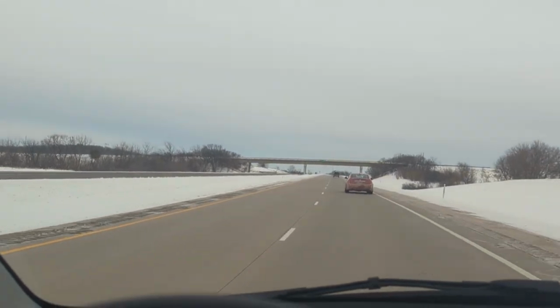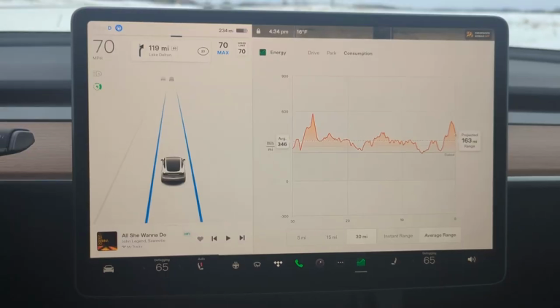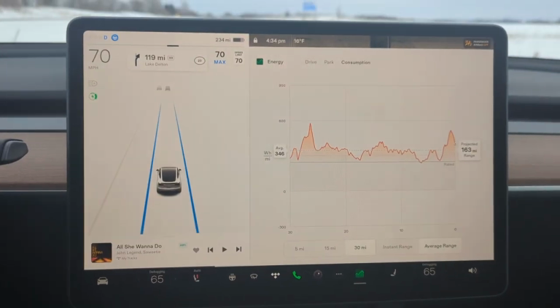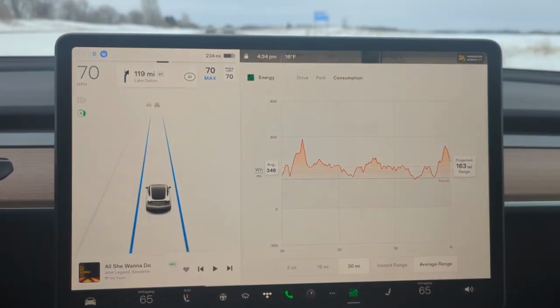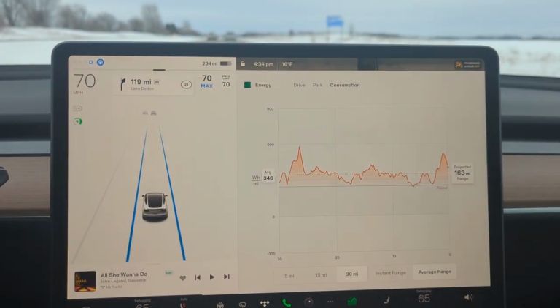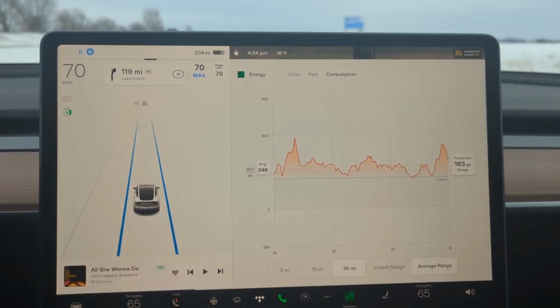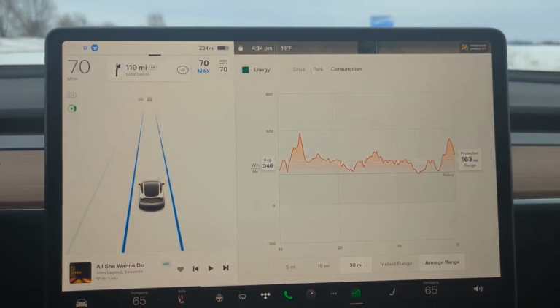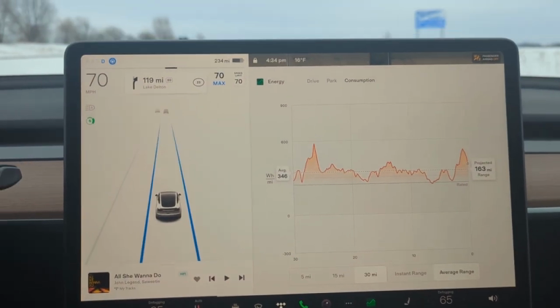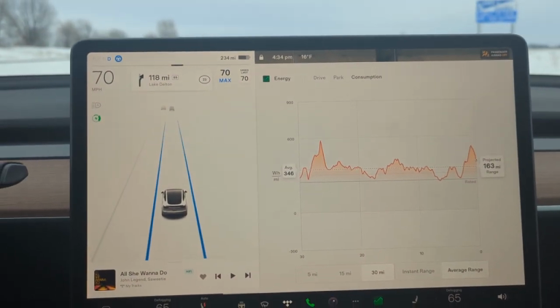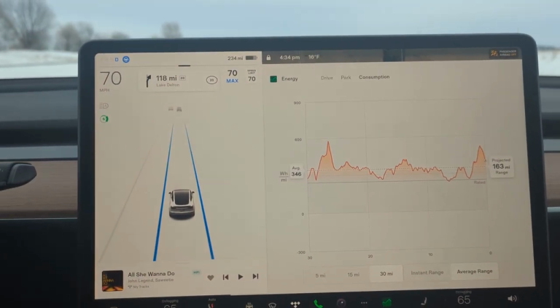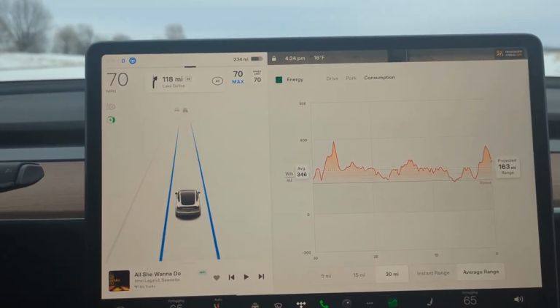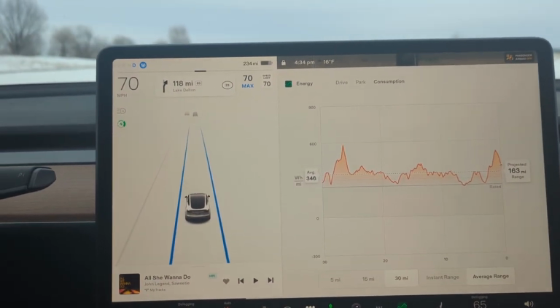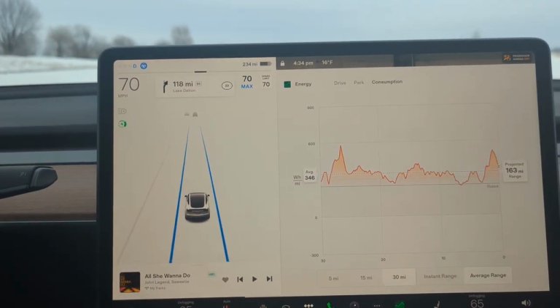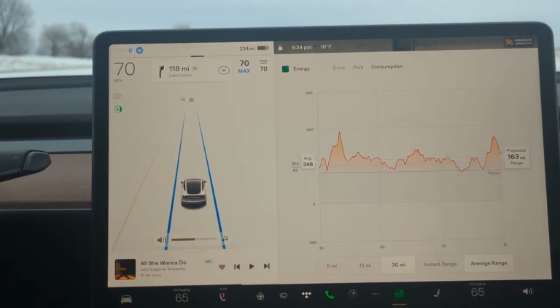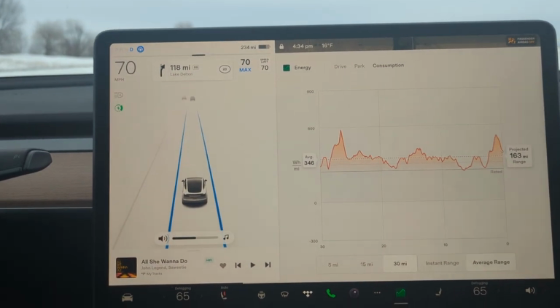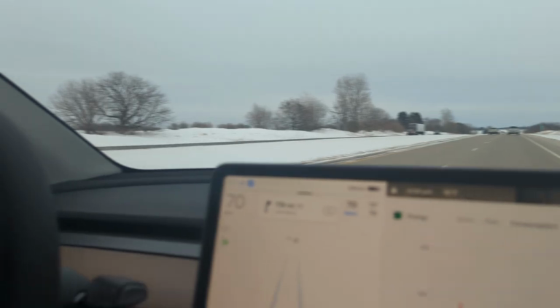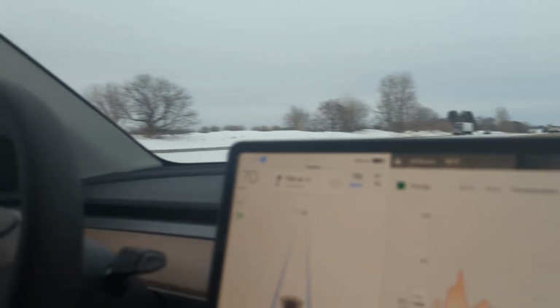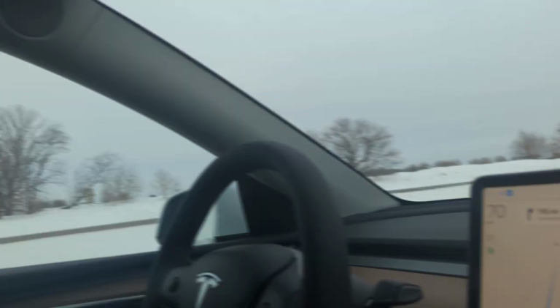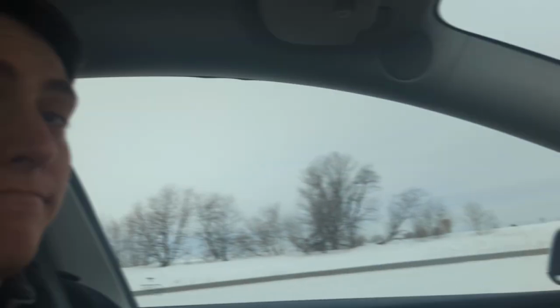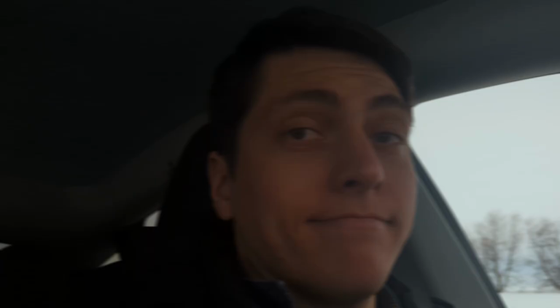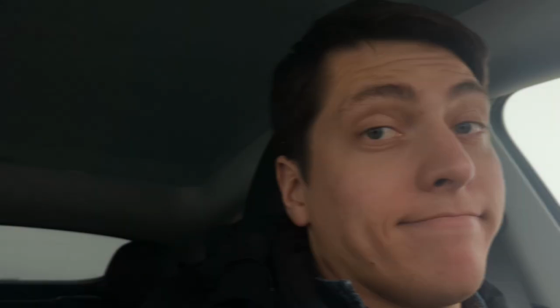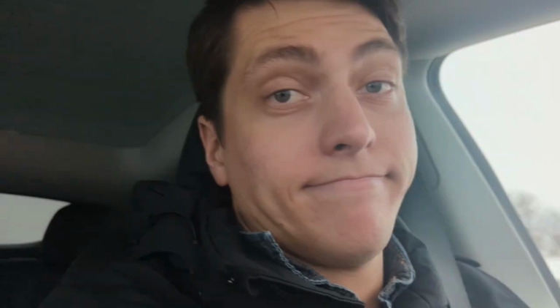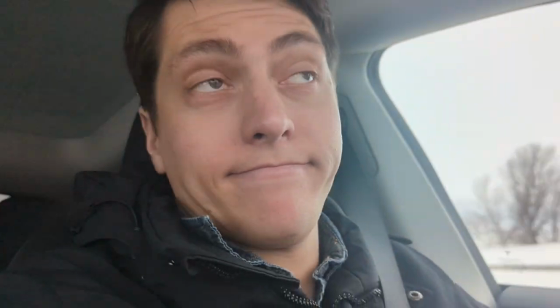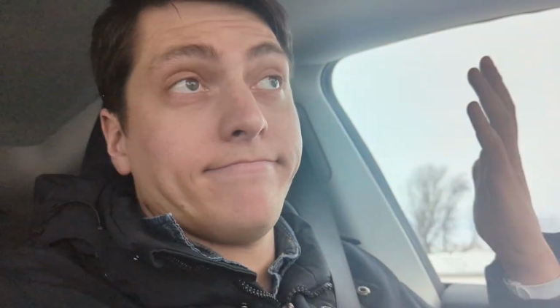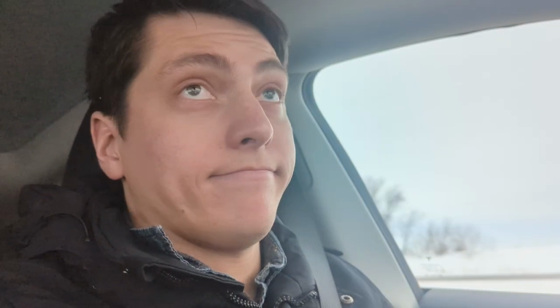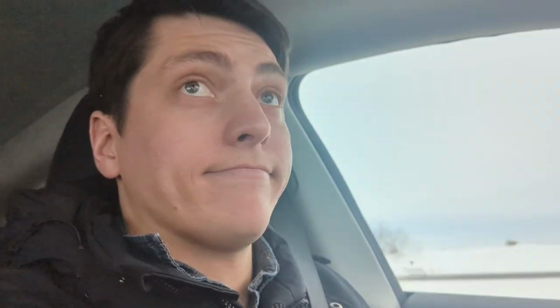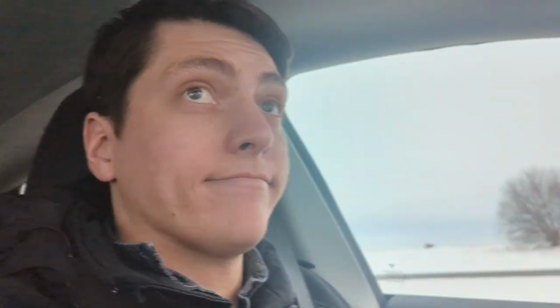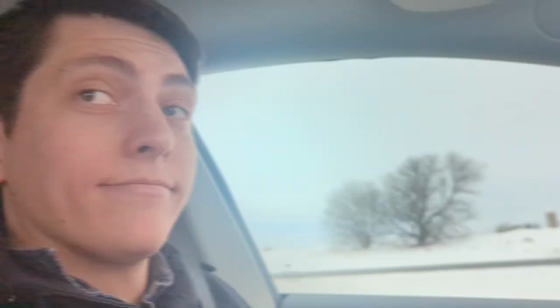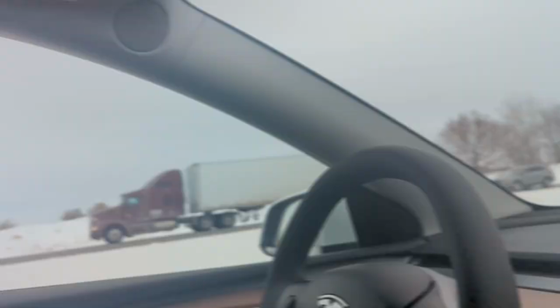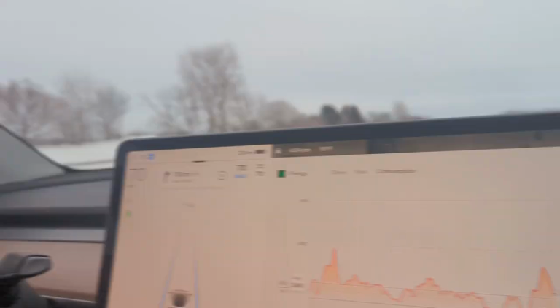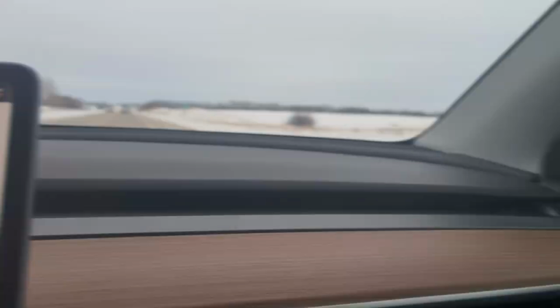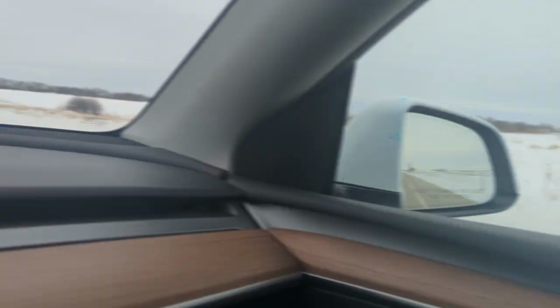Eventually it did, and I was able to use autosteer and cruise the rest of the way — but still, a somewhat annoying bug that I encountered on this trip.